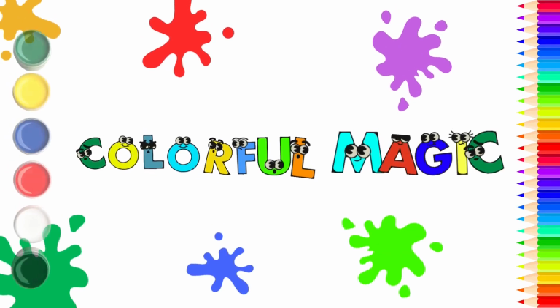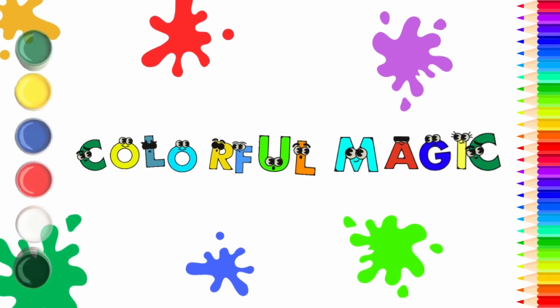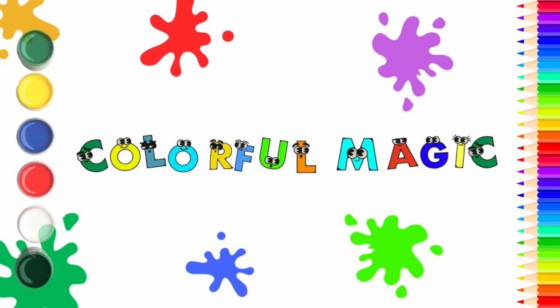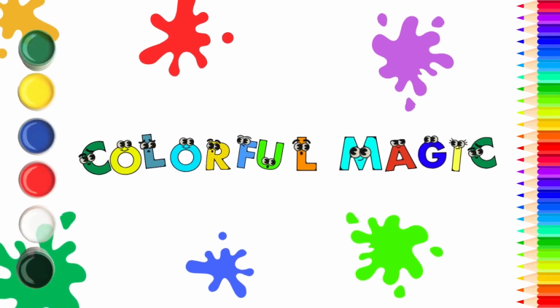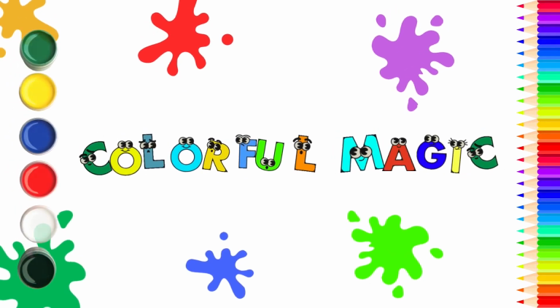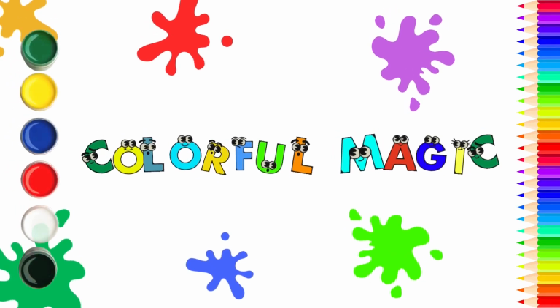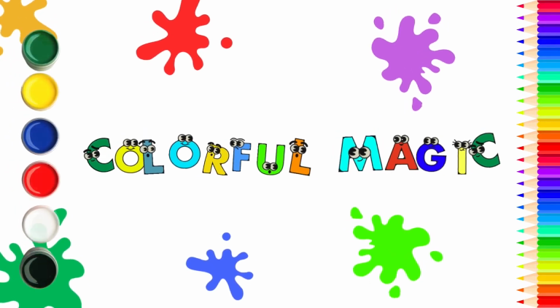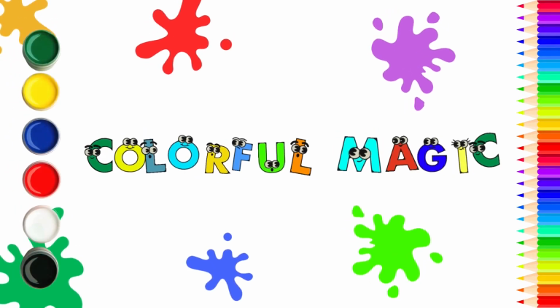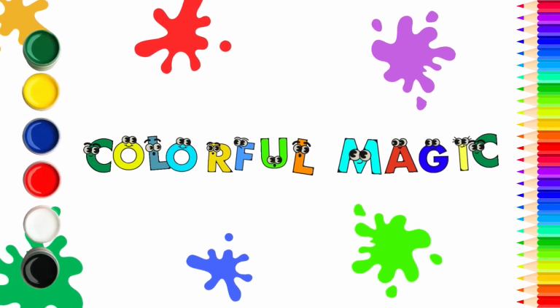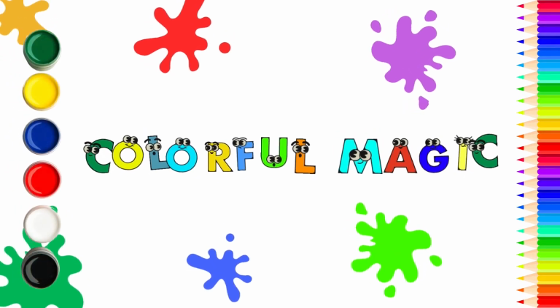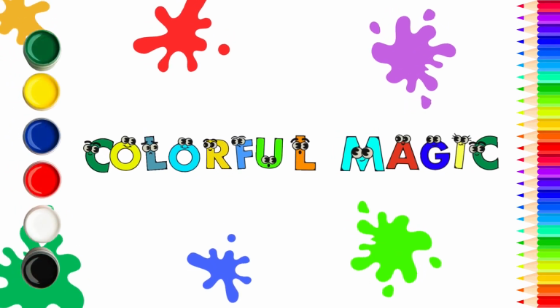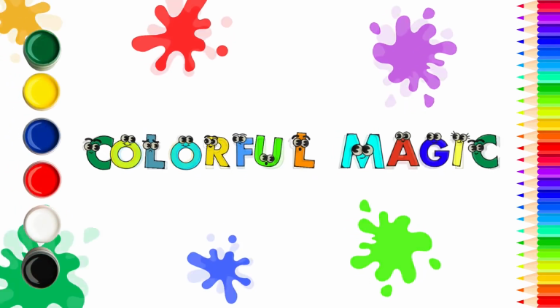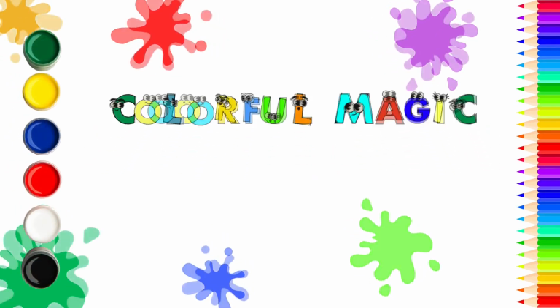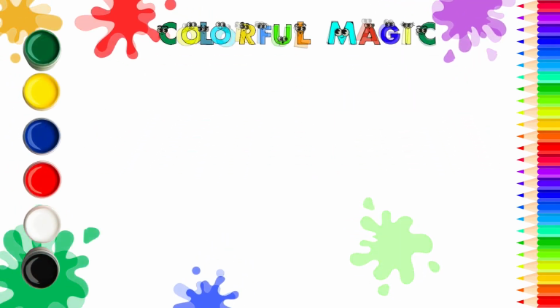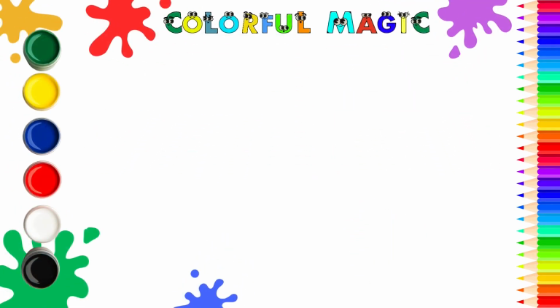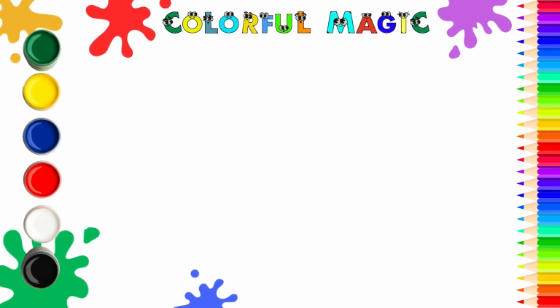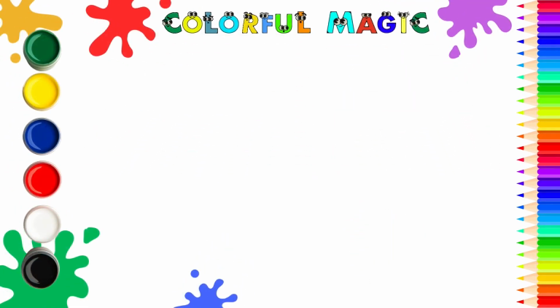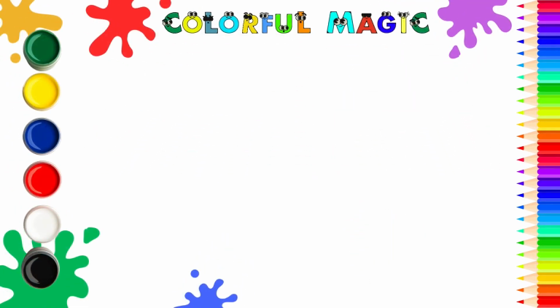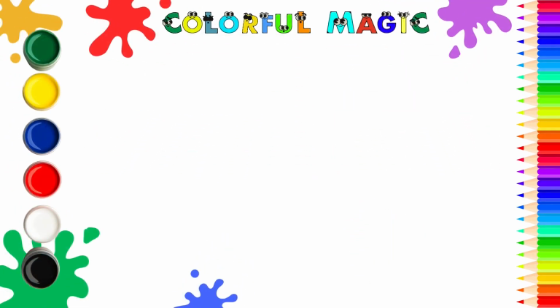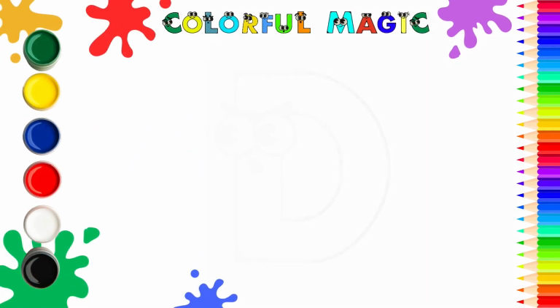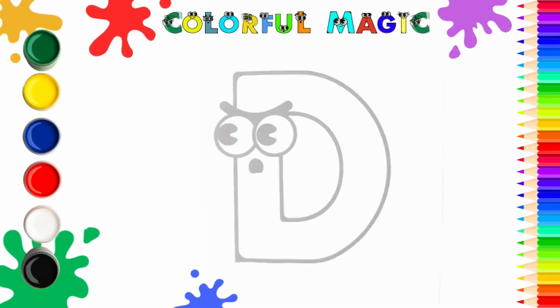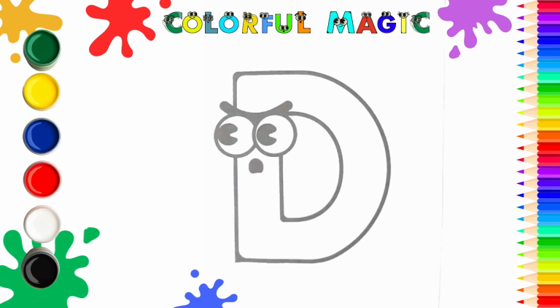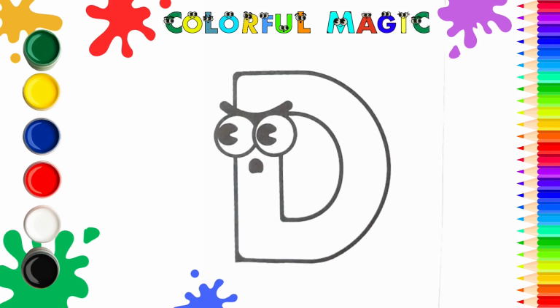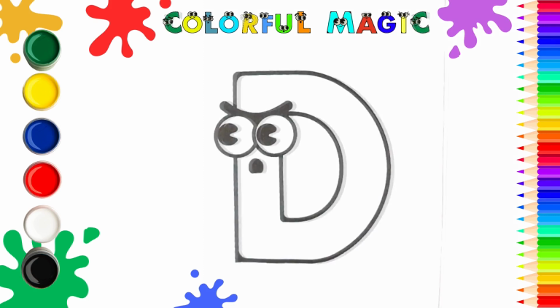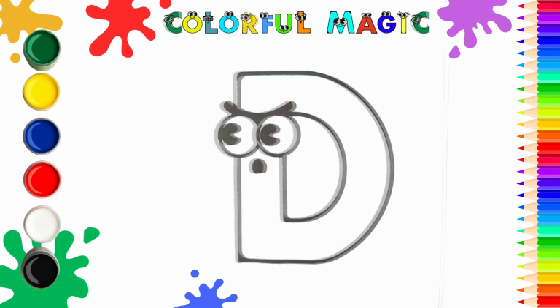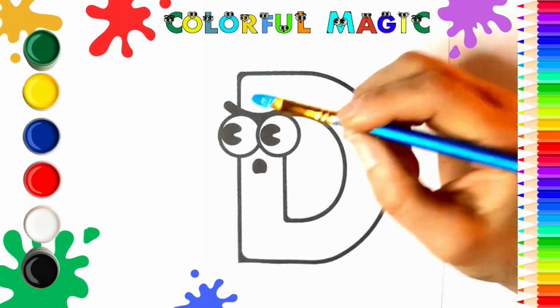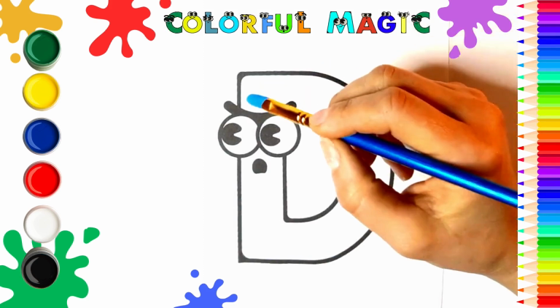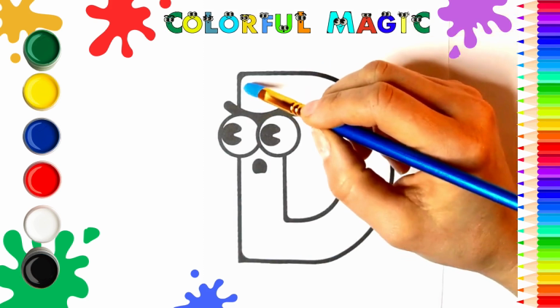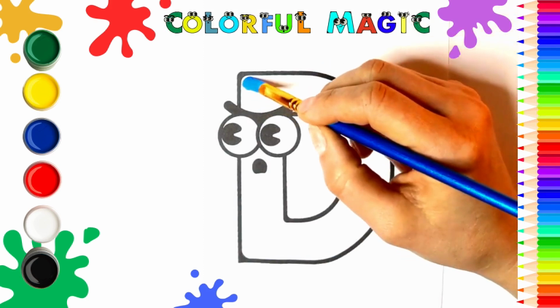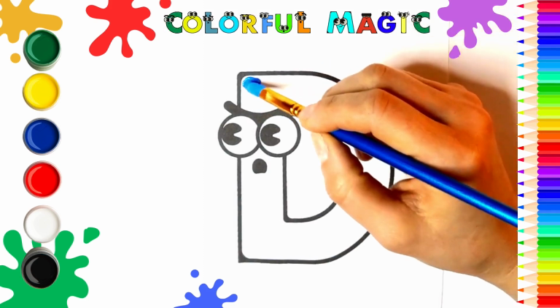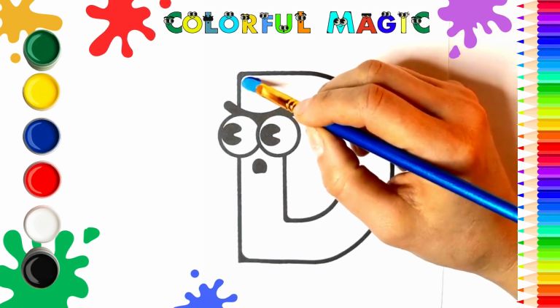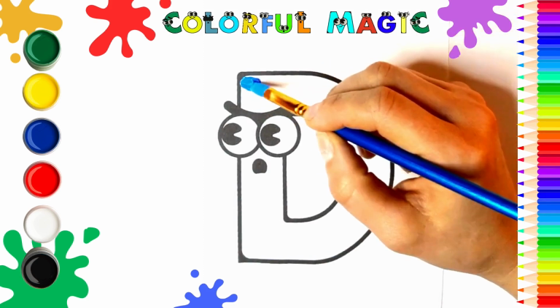Colorful magic! Hello little students! Today we will have a lot of fun coloring the letter D and a cute dog.